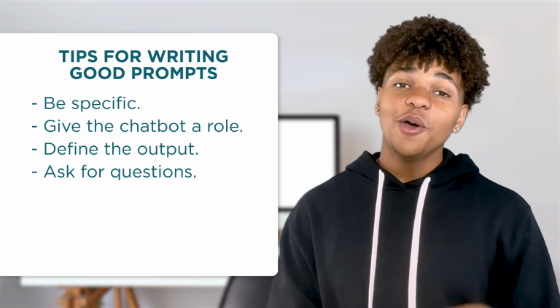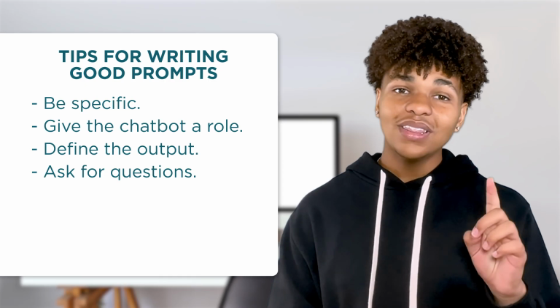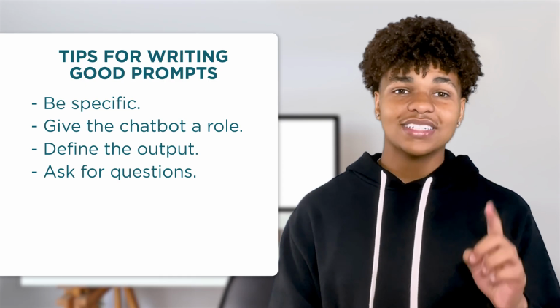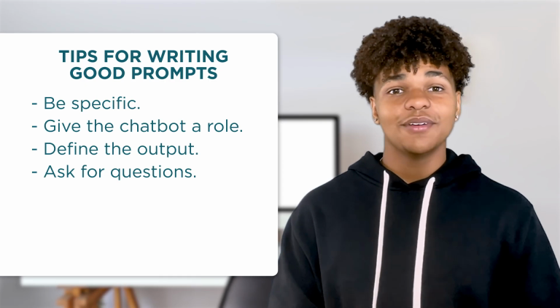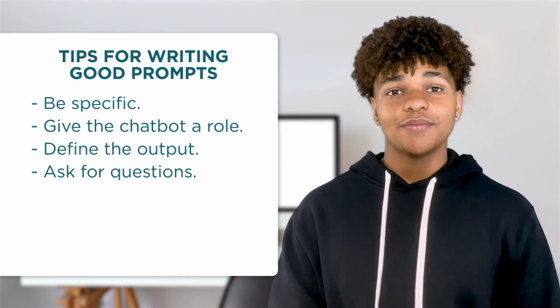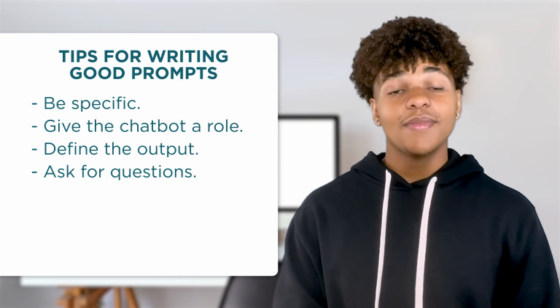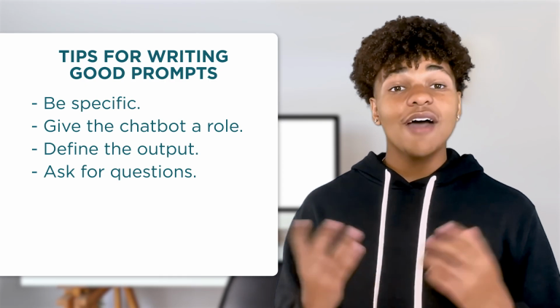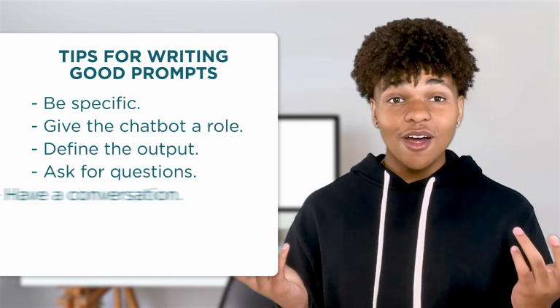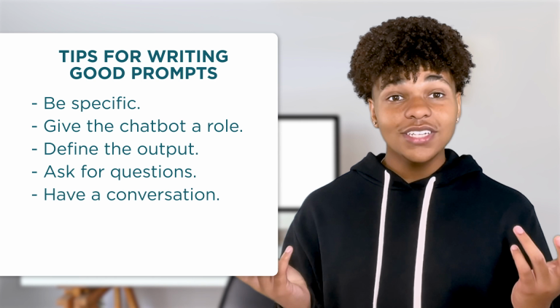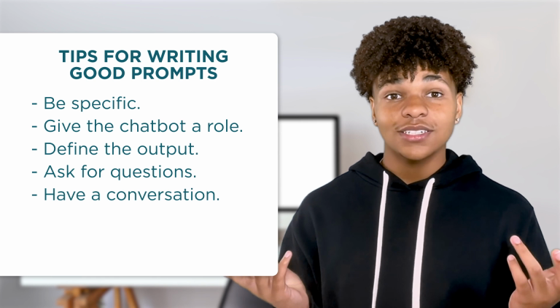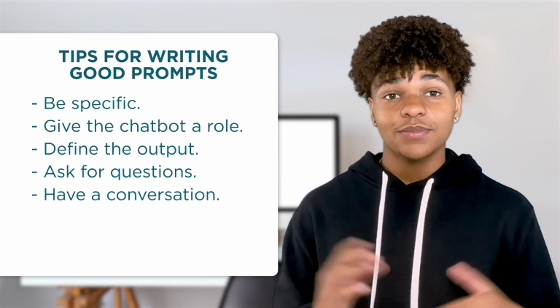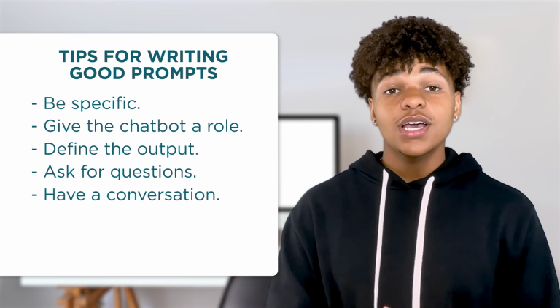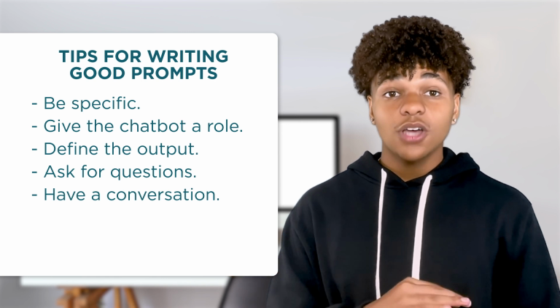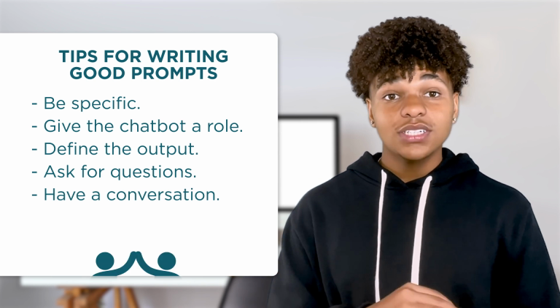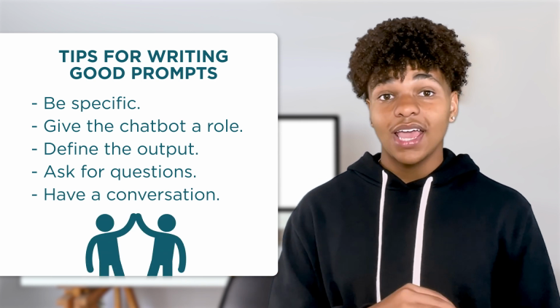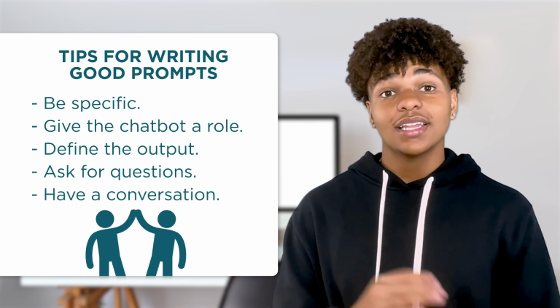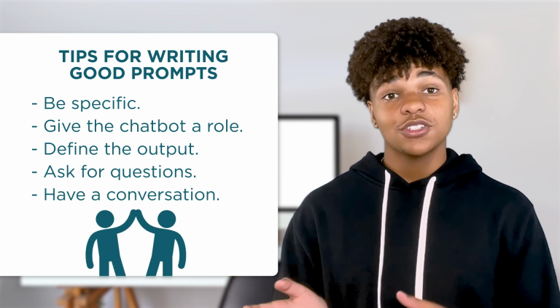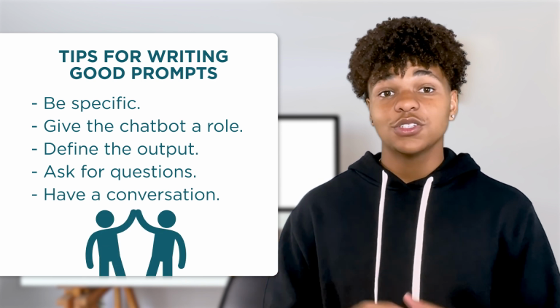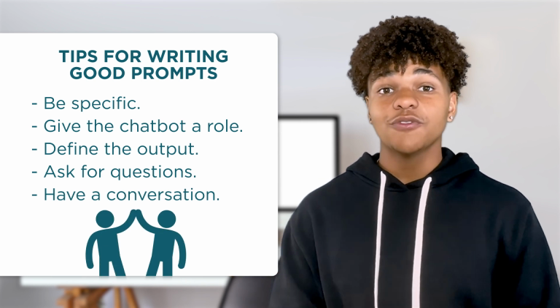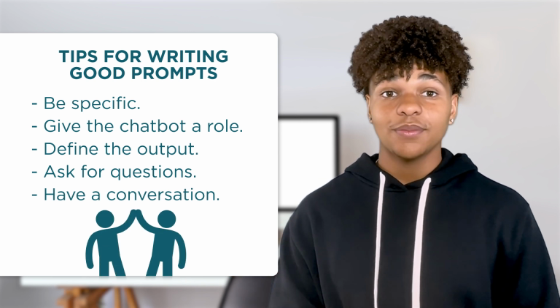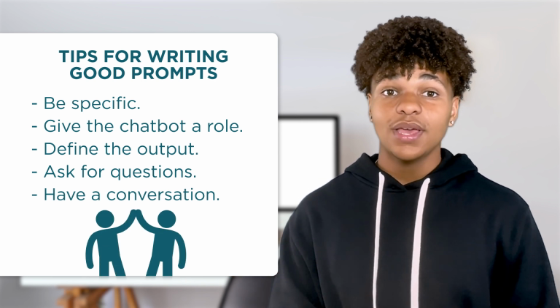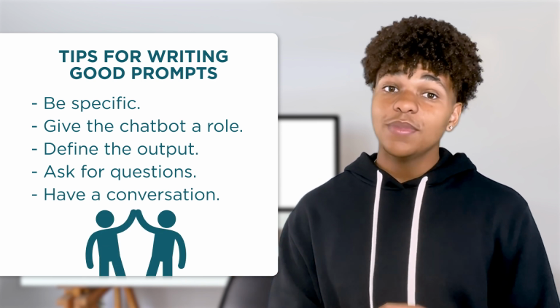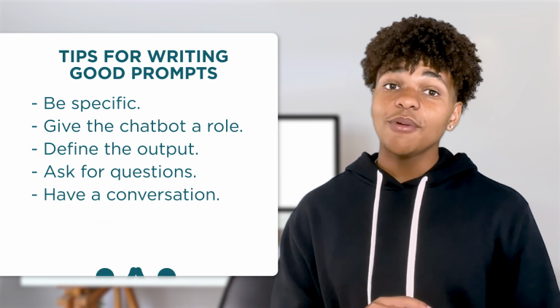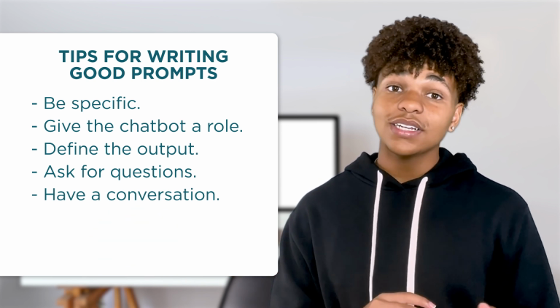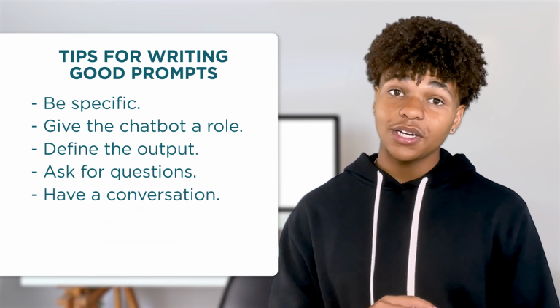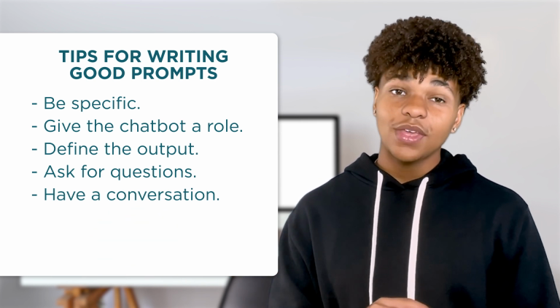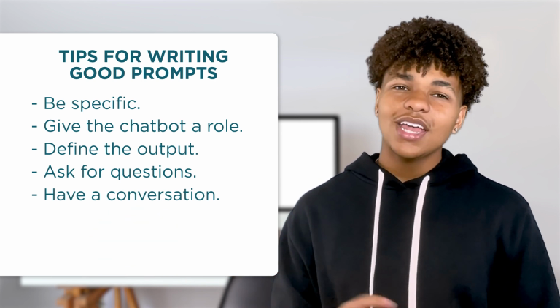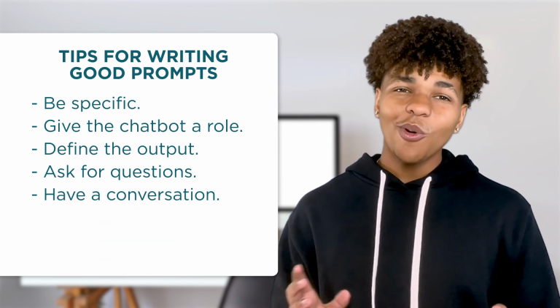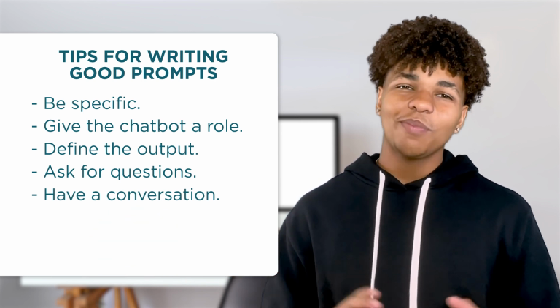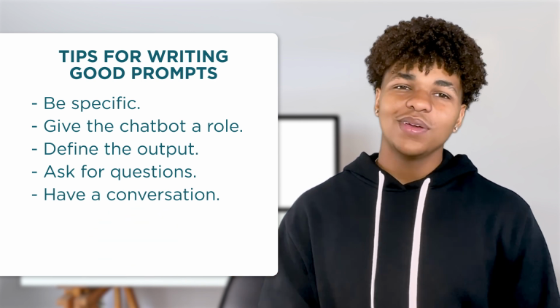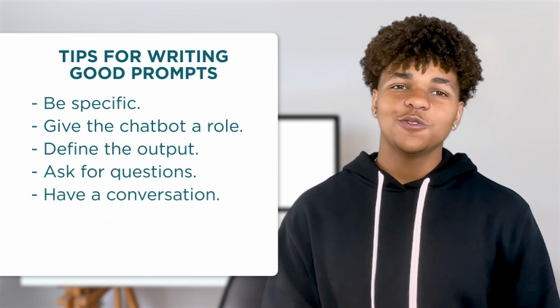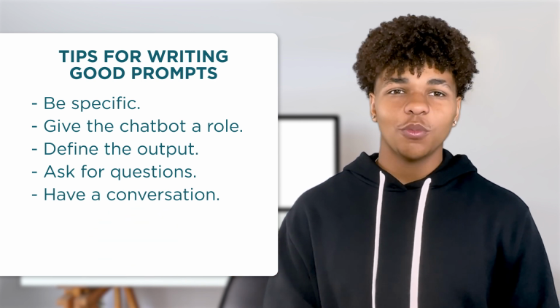One last tip: have a conversation. Talk to the AI like you're talking to a friend. Be direct and clear, and don't worry about being too formal.